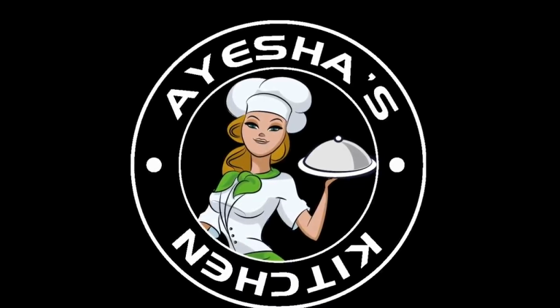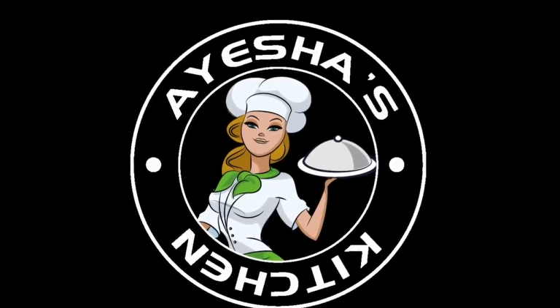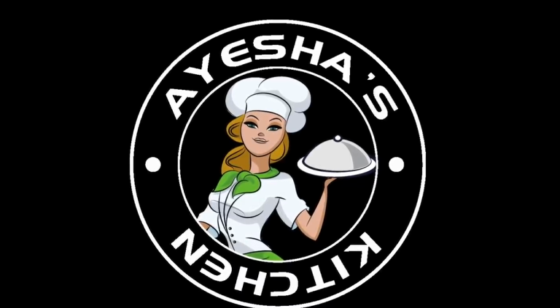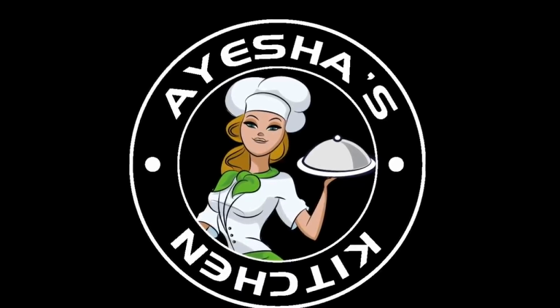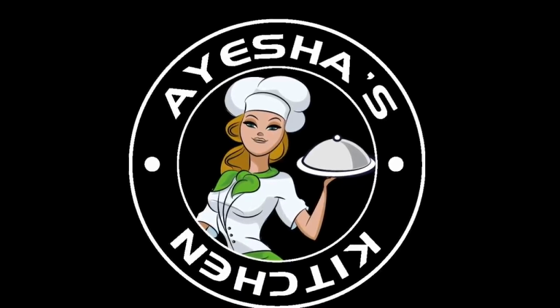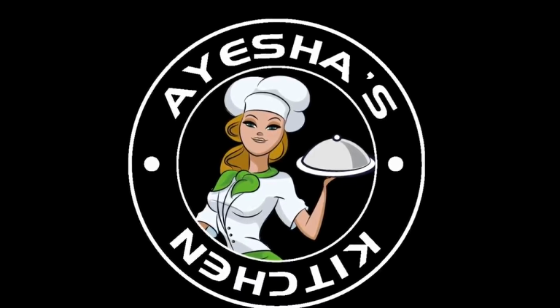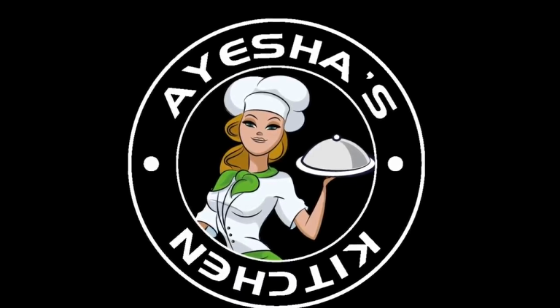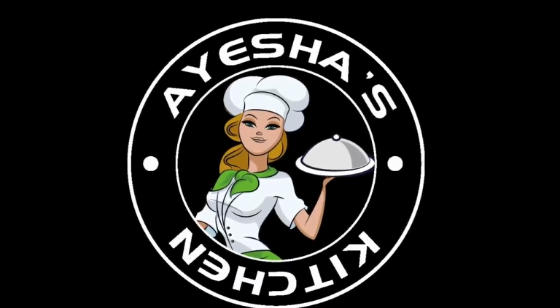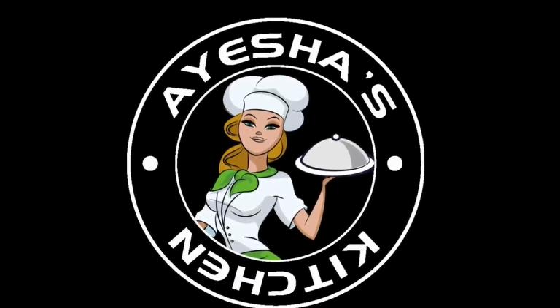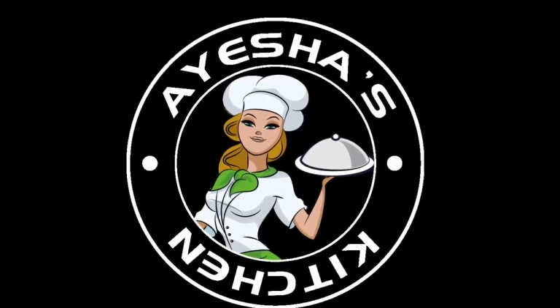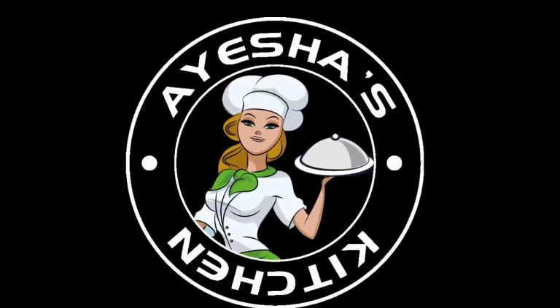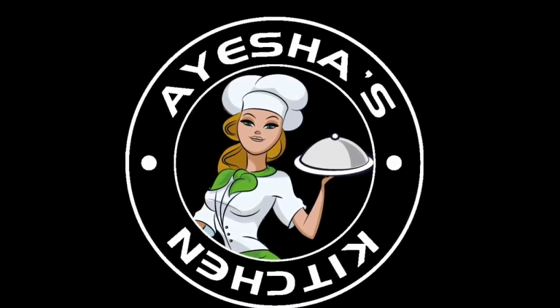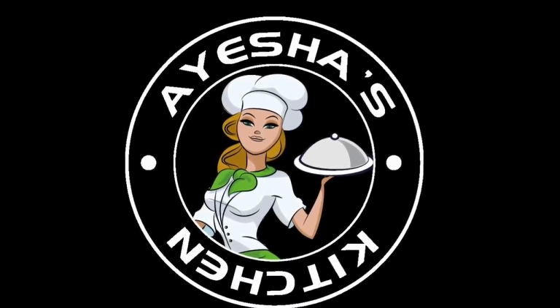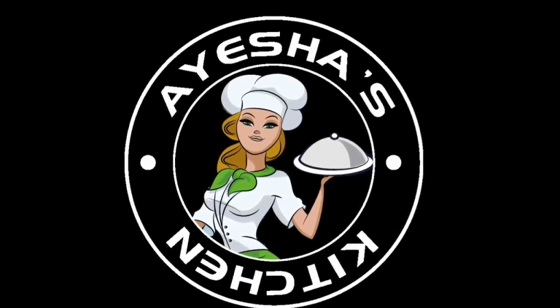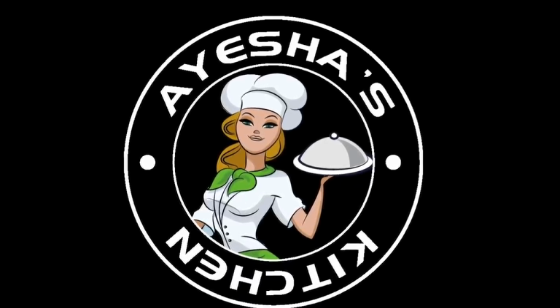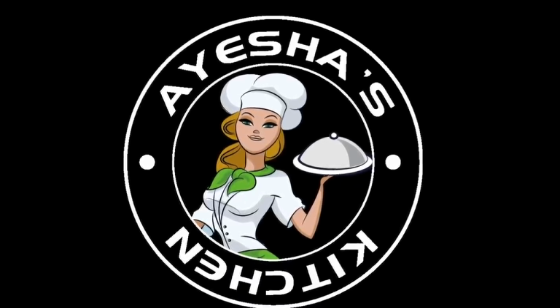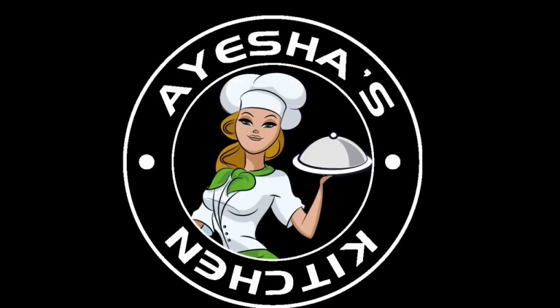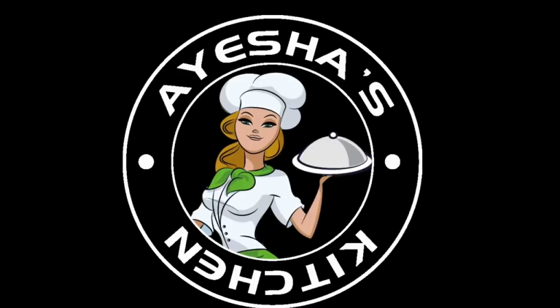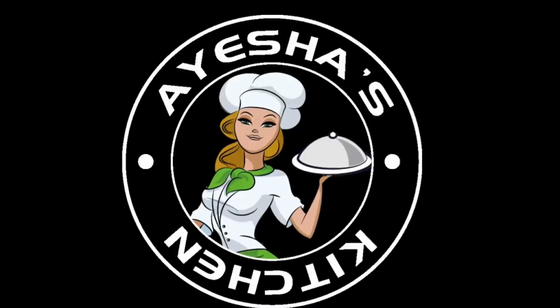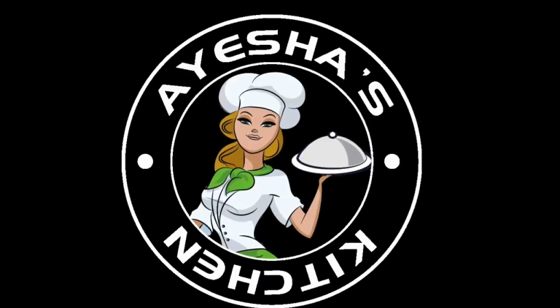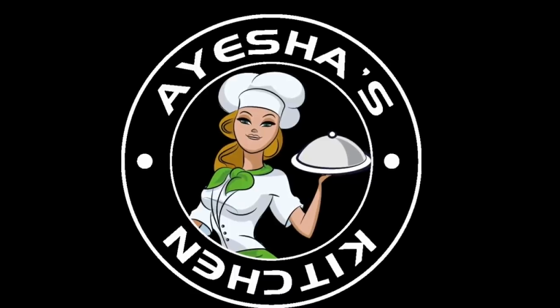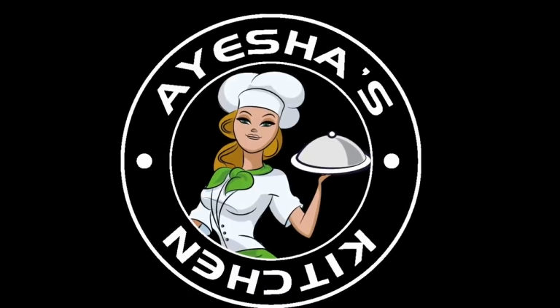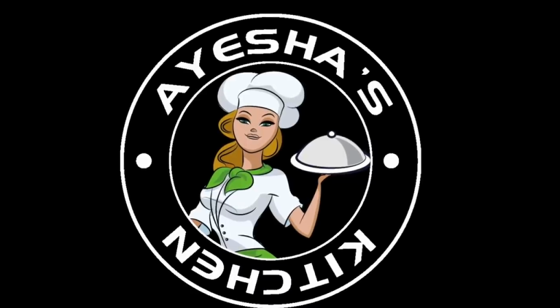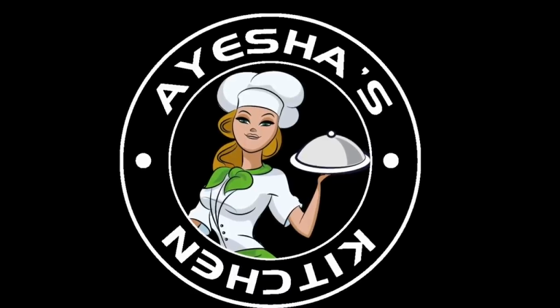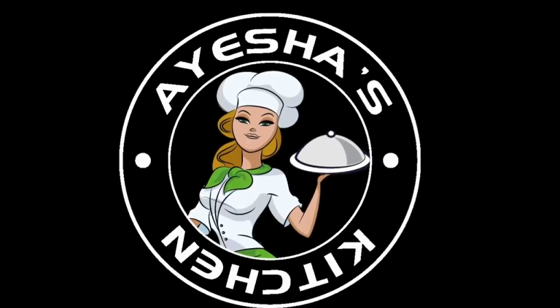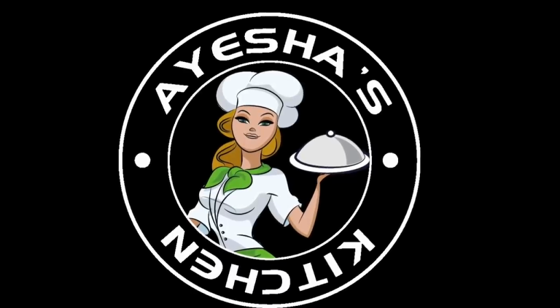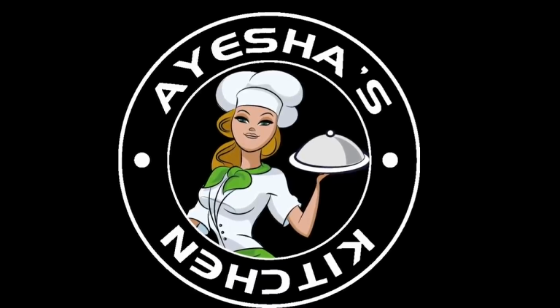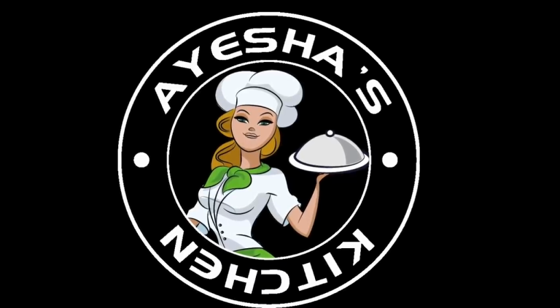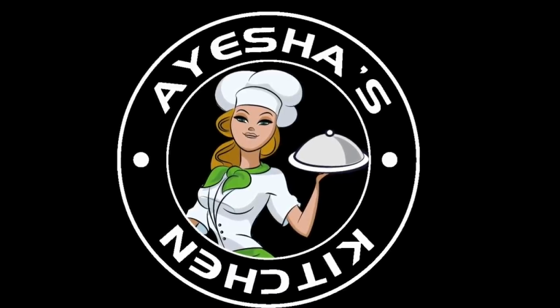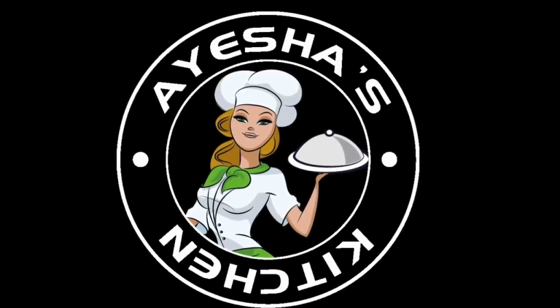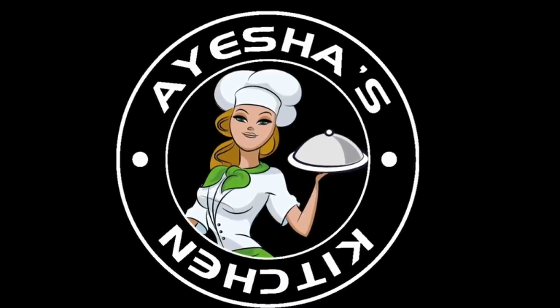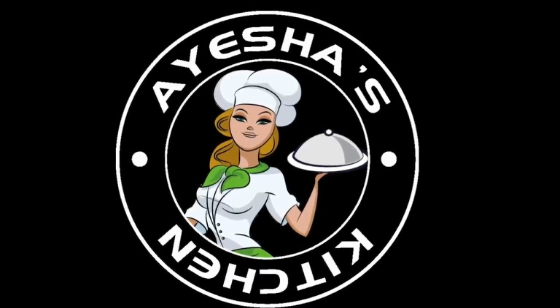Welcome to Aisha's Kitchen. This is a very easy recipe for our kitchen.